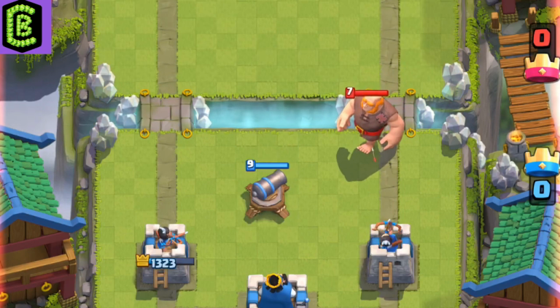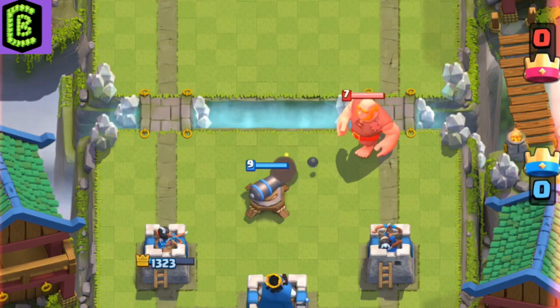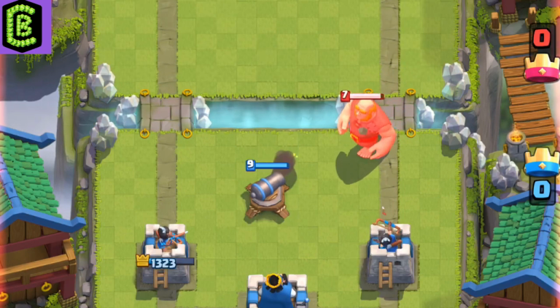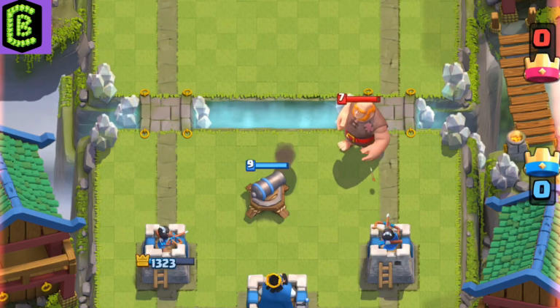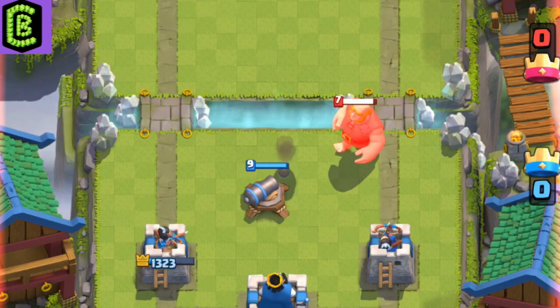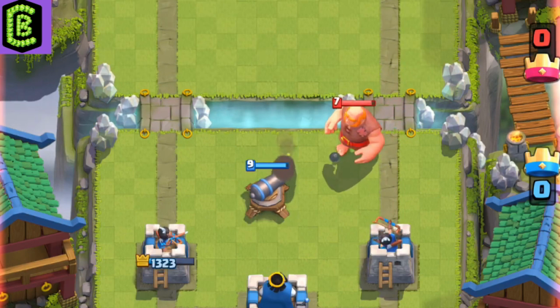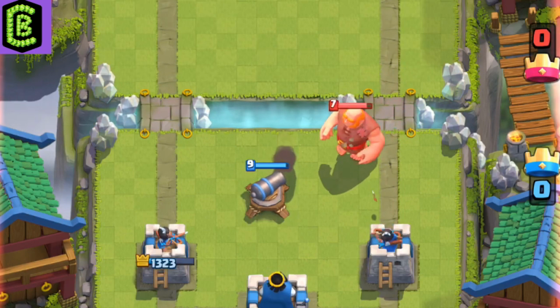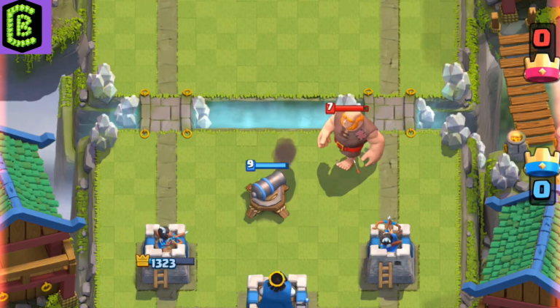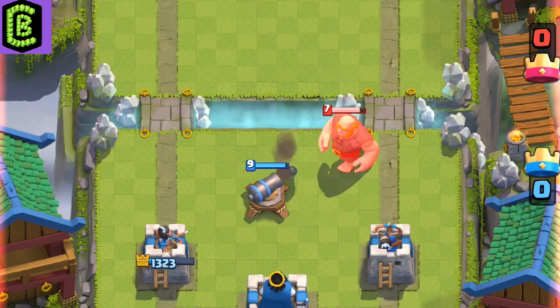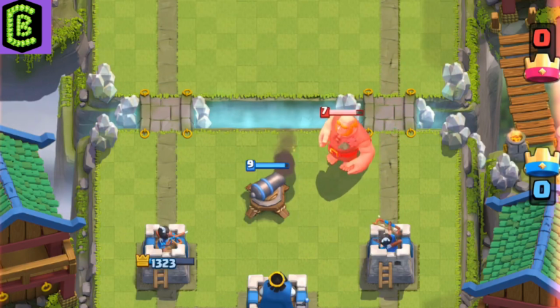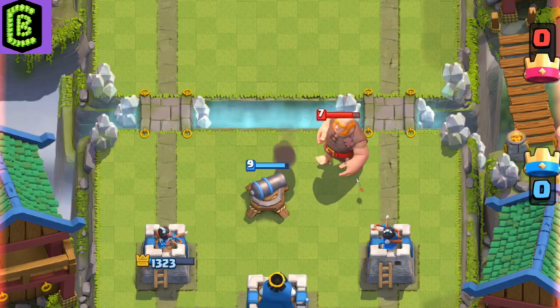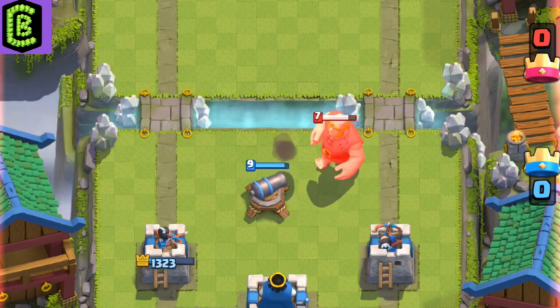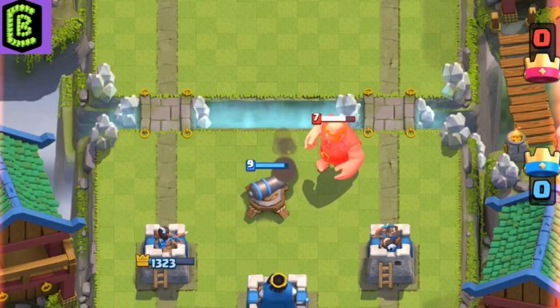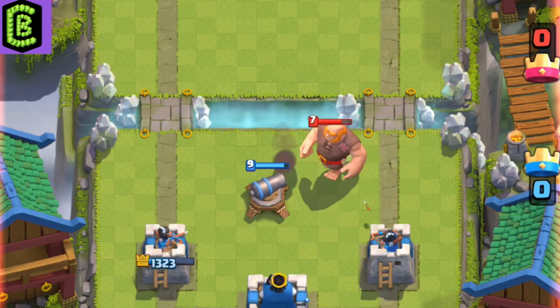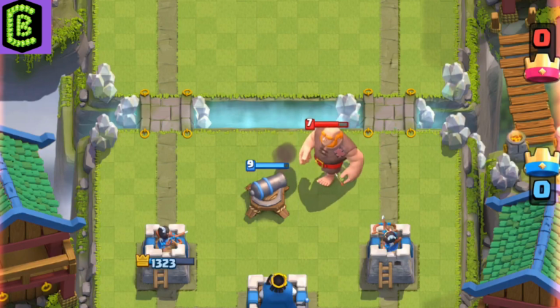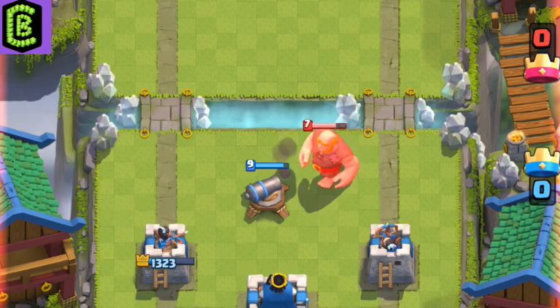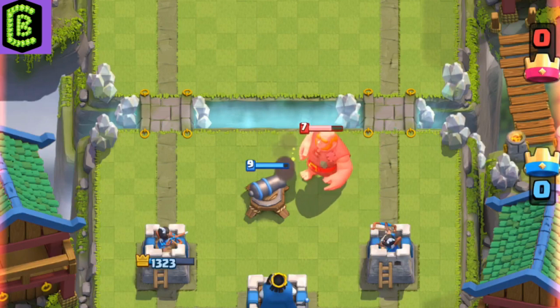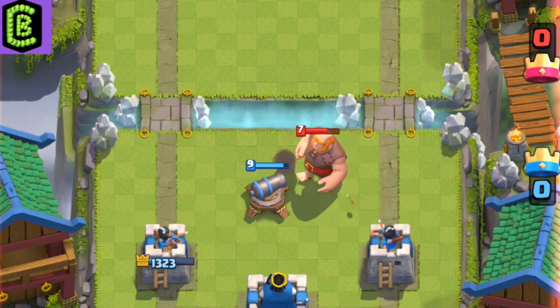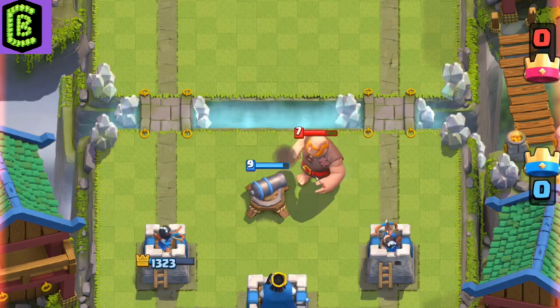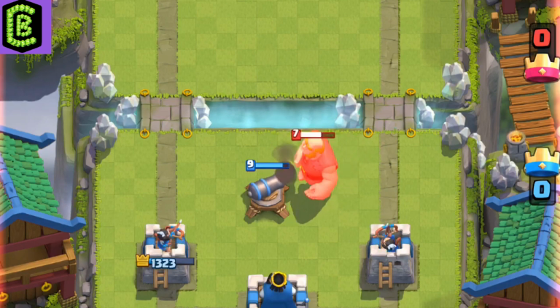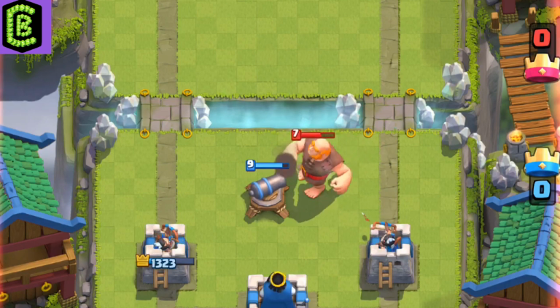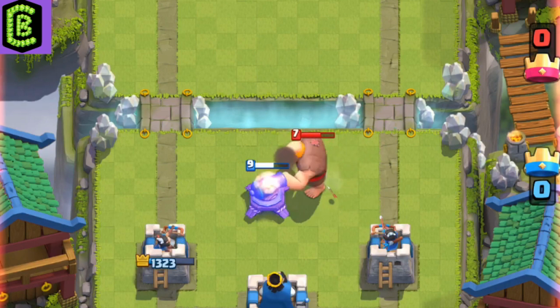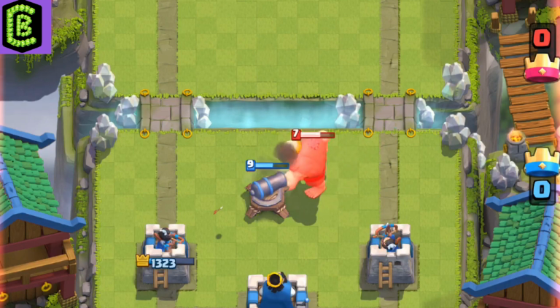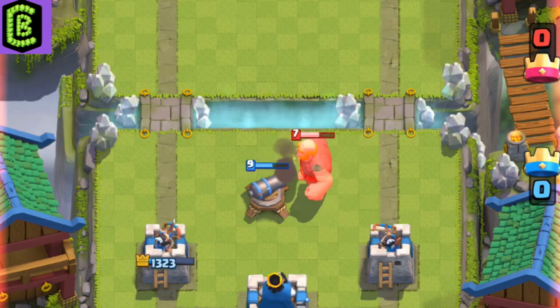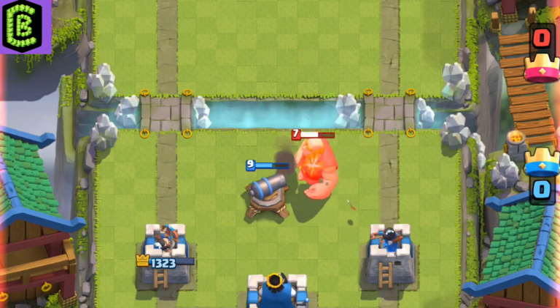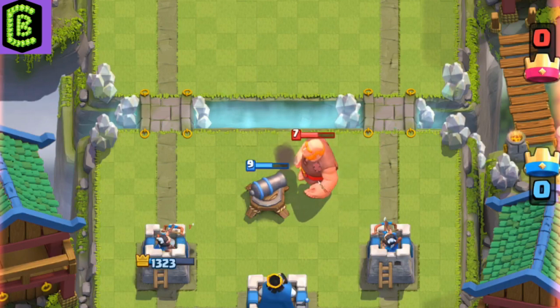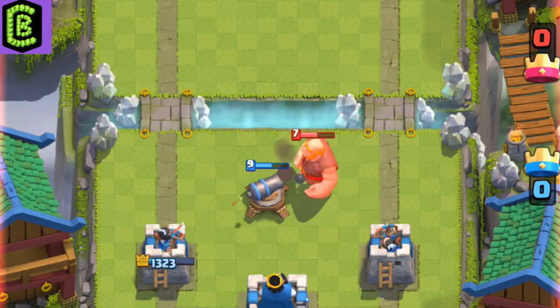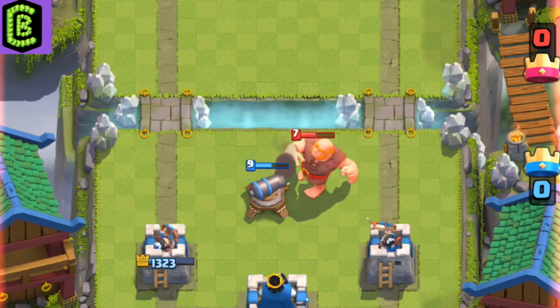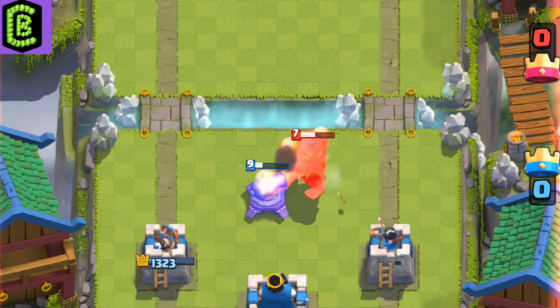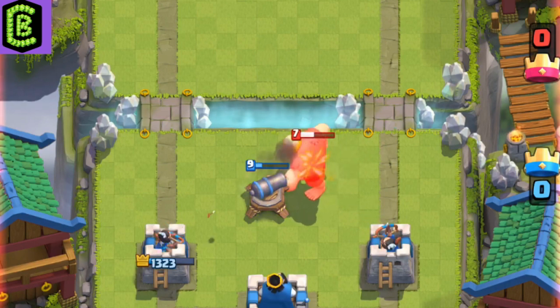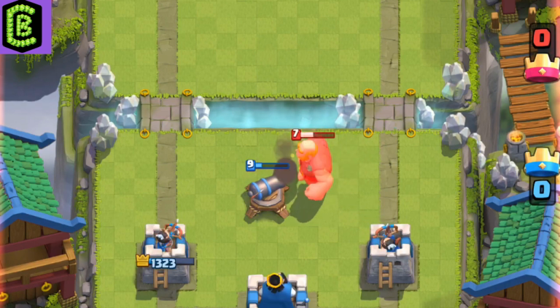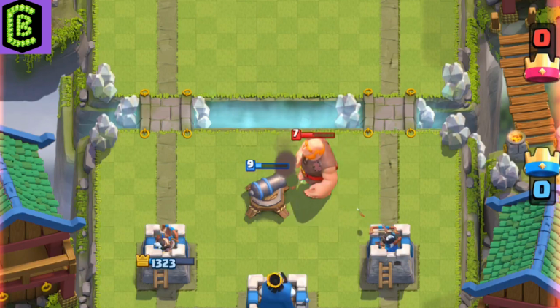The cannon is perfect against the giant. It lures it so that both towers hit it, and it does a lot of damage to it.